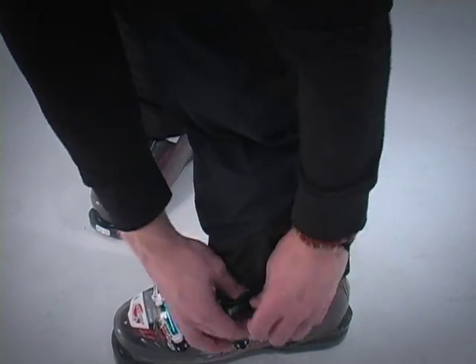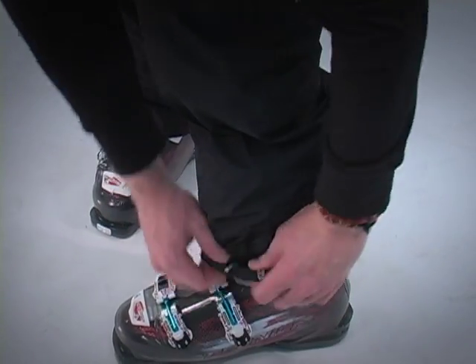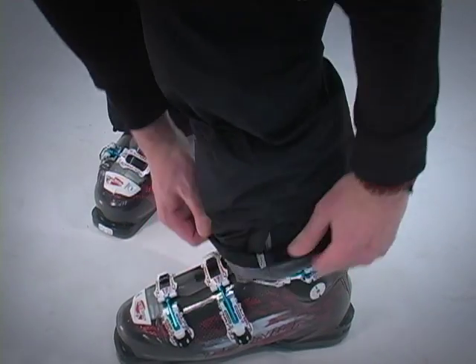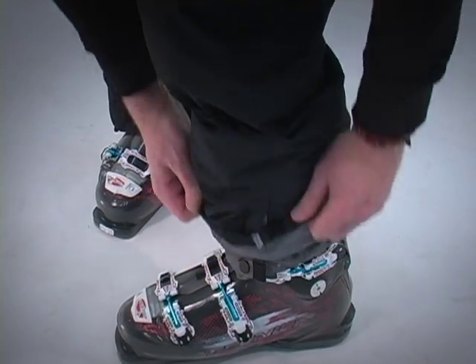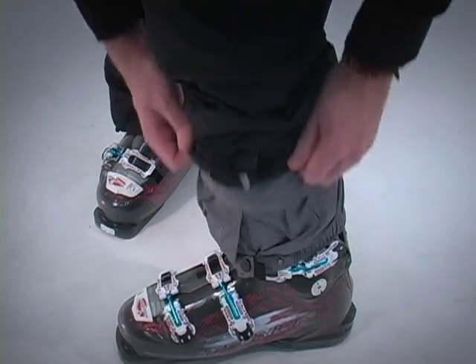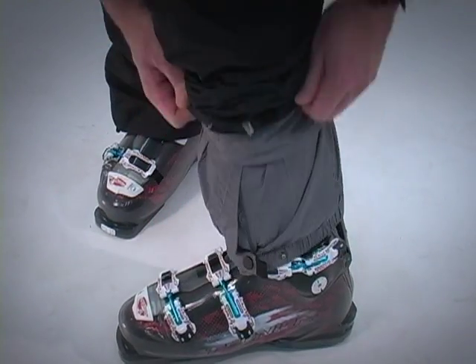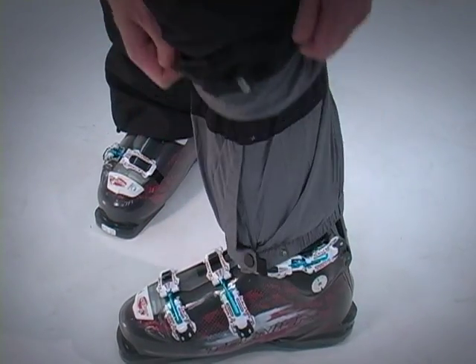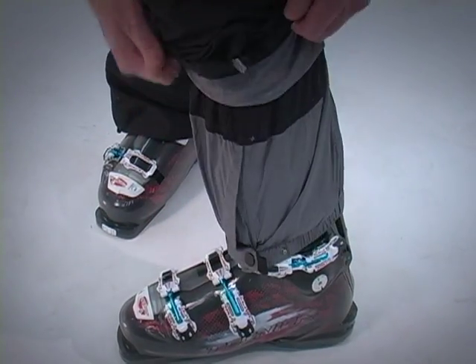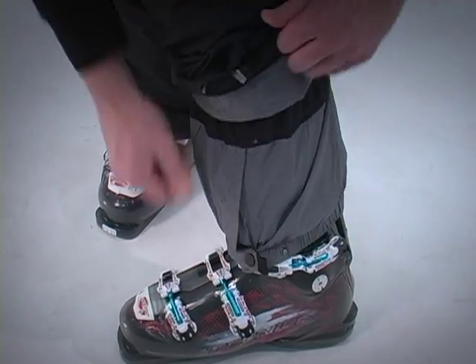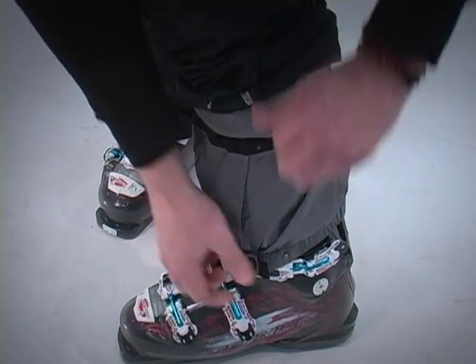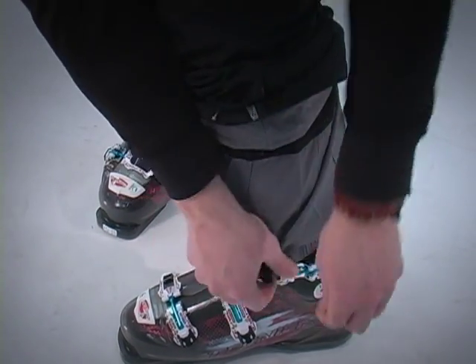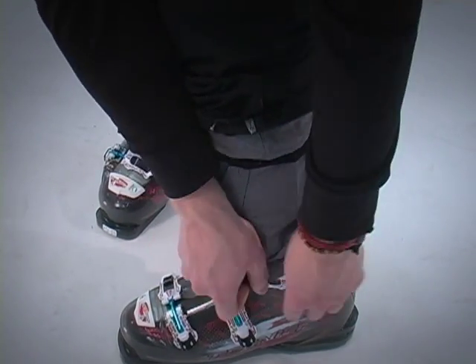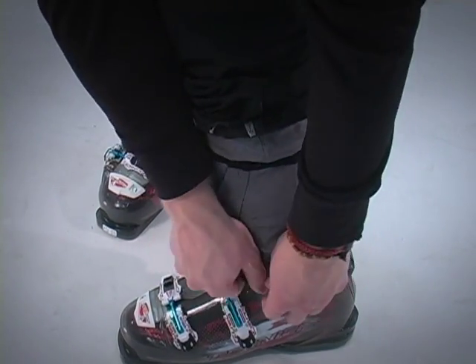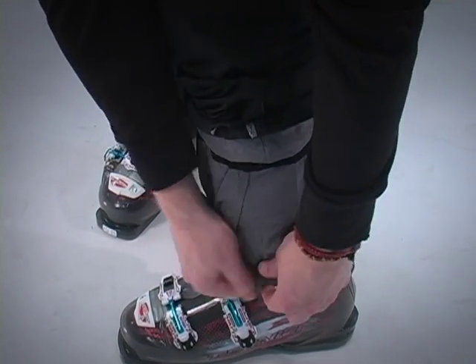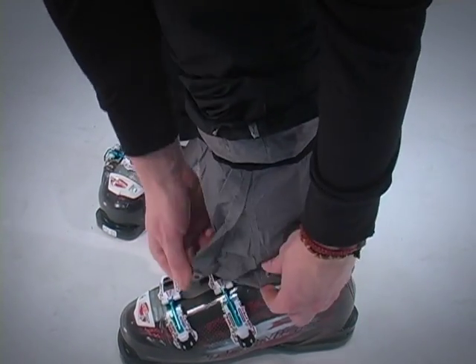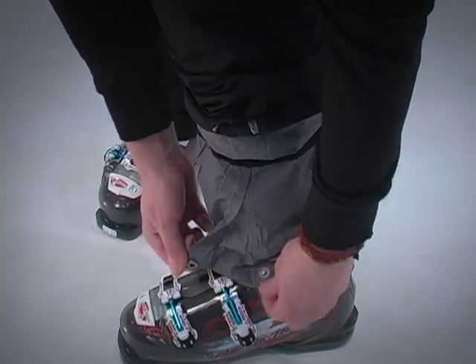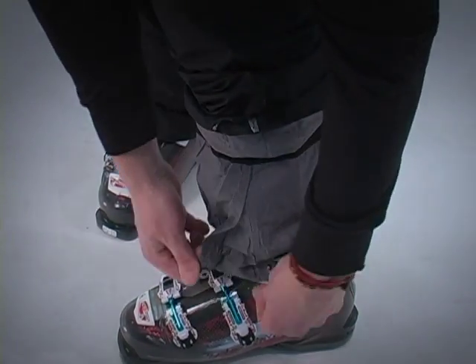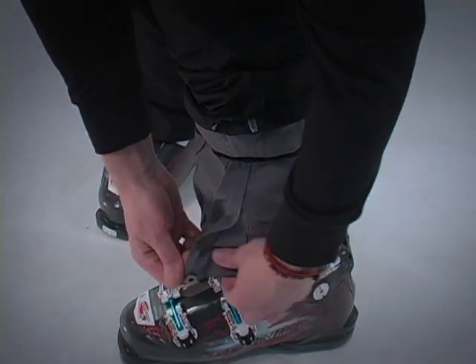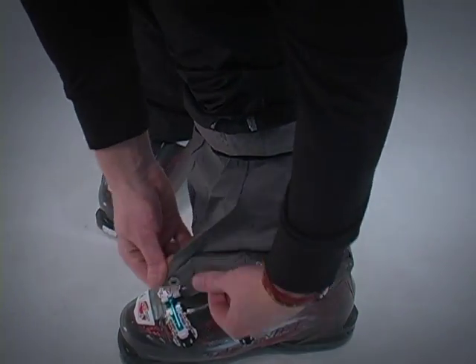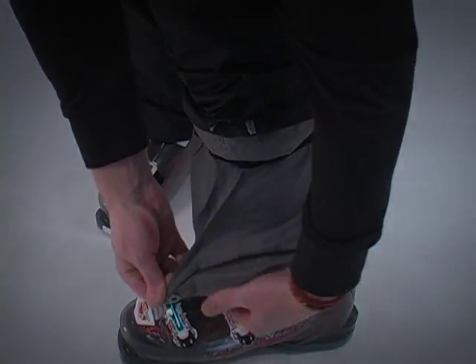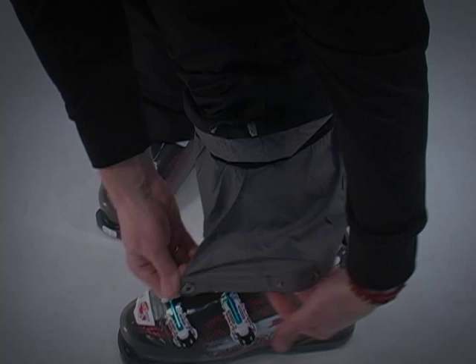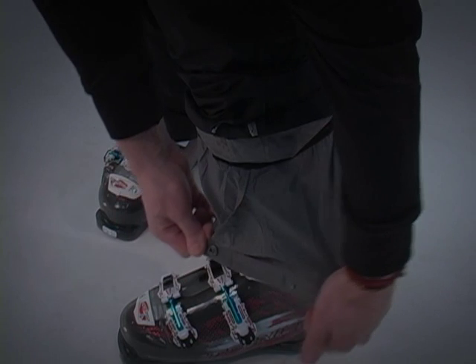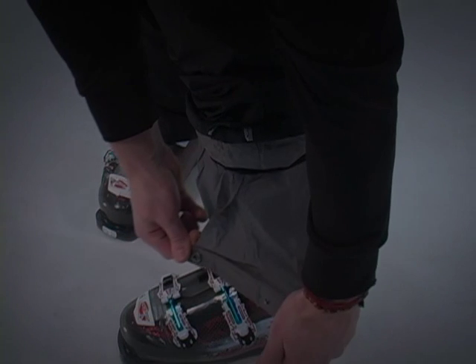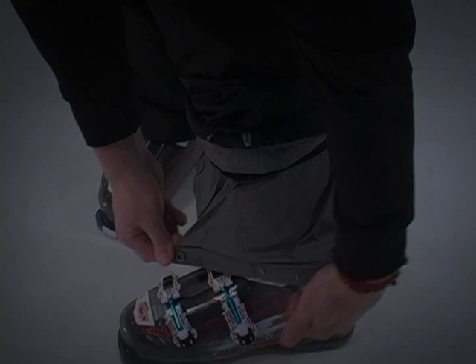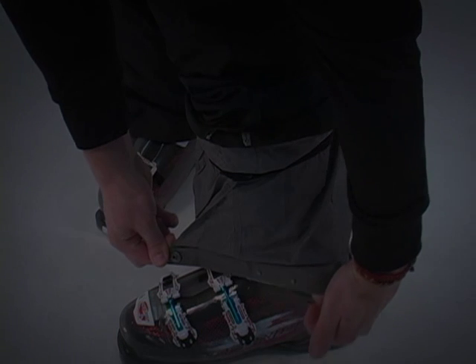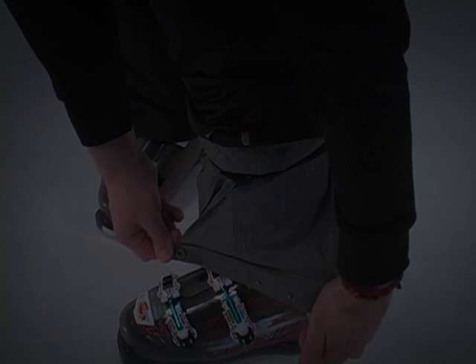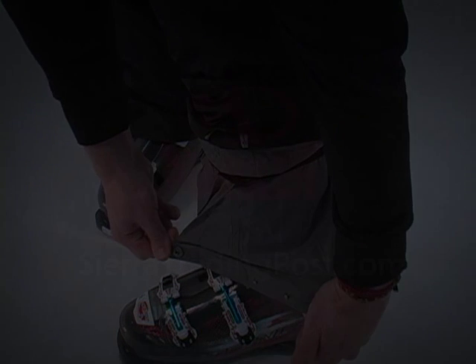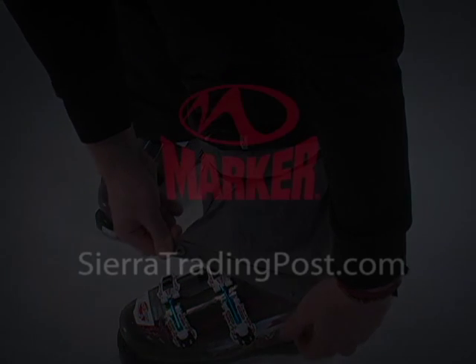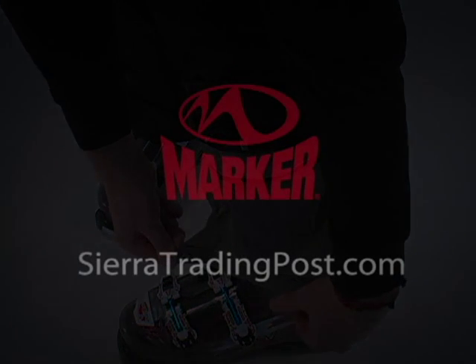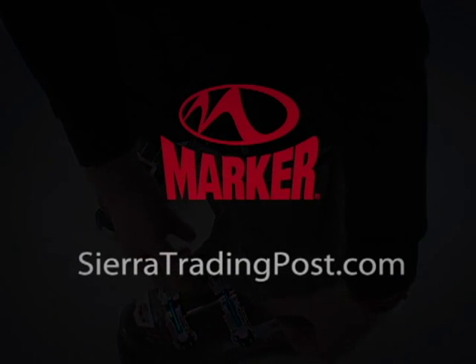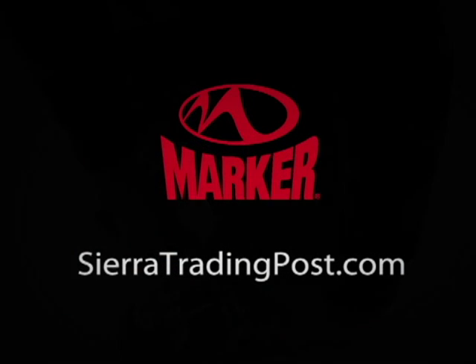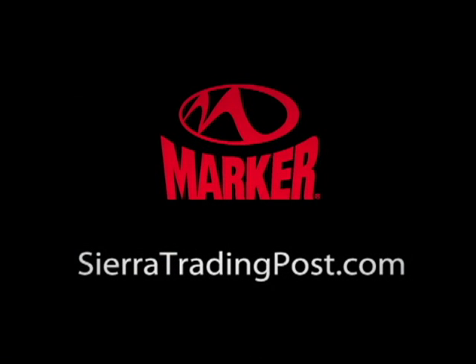For your next out of this world ski trip, check out the Marker Jupiter Pants at SierraTradingPost.com.